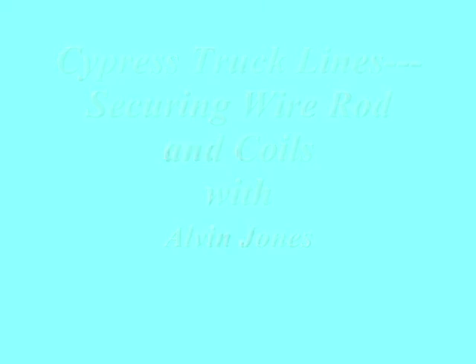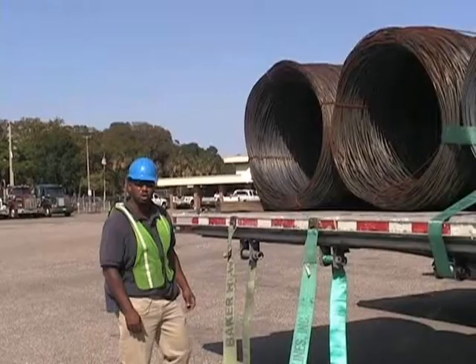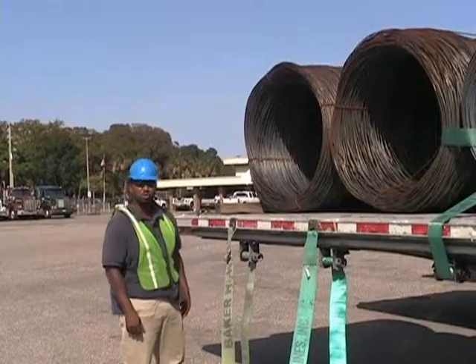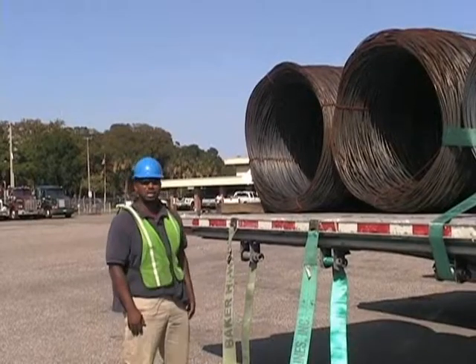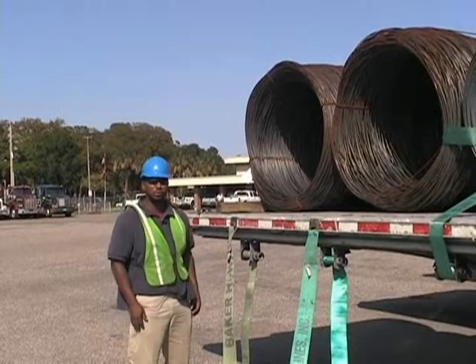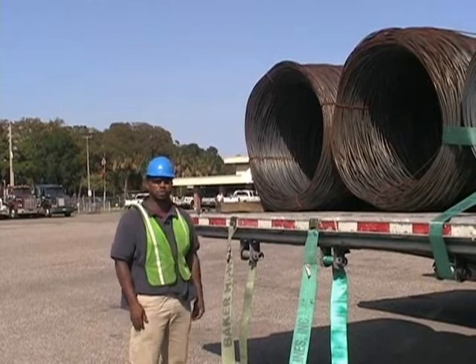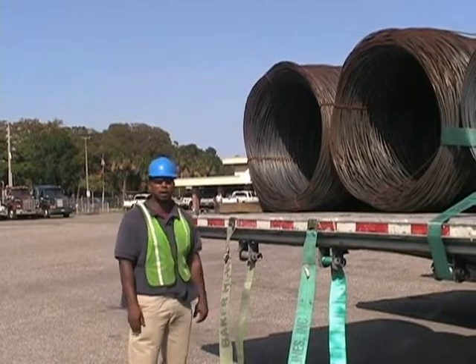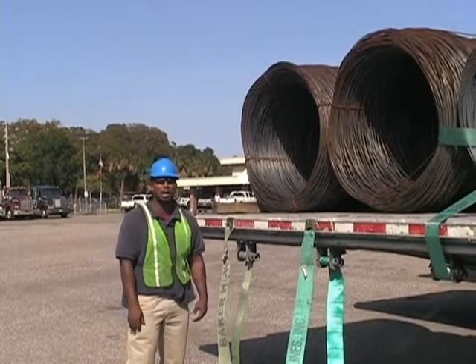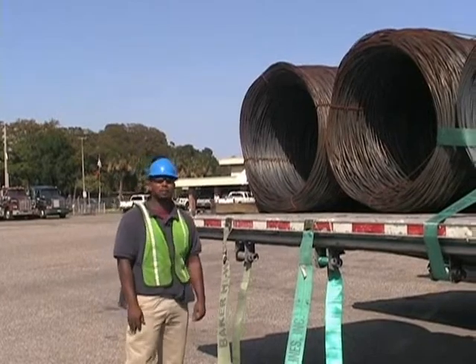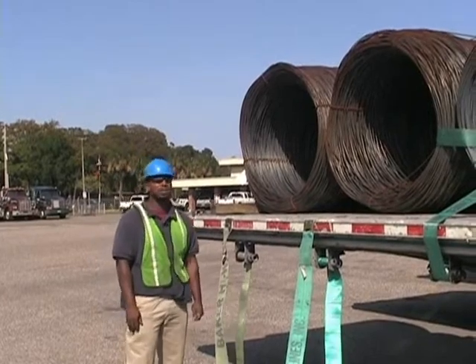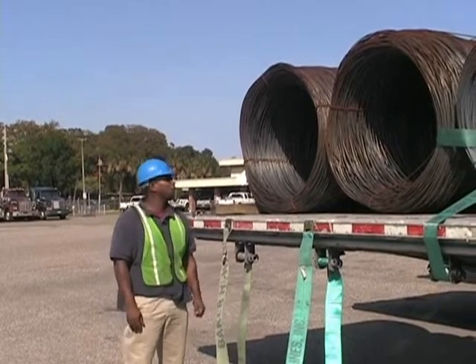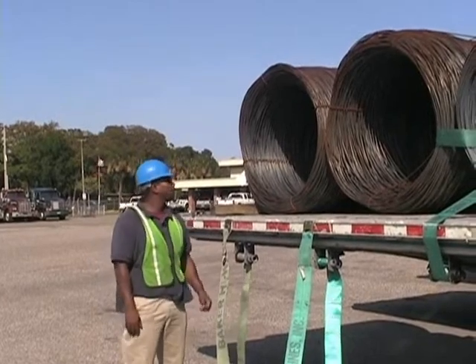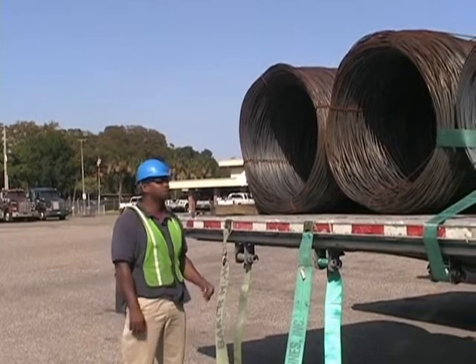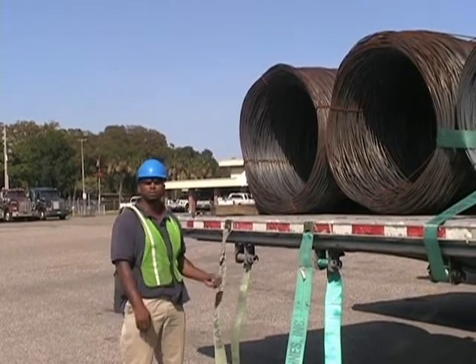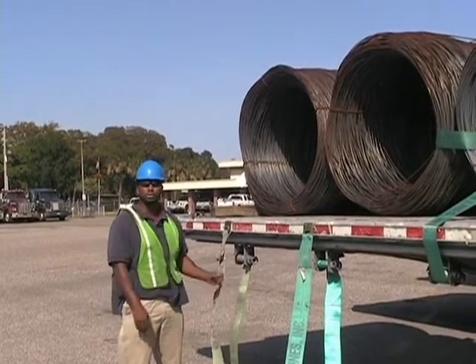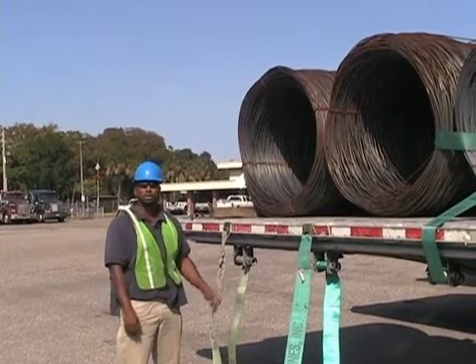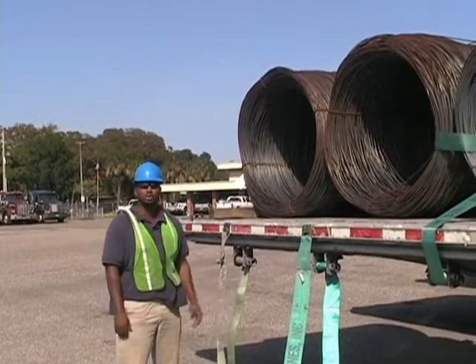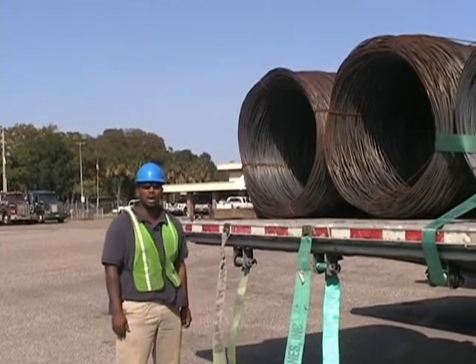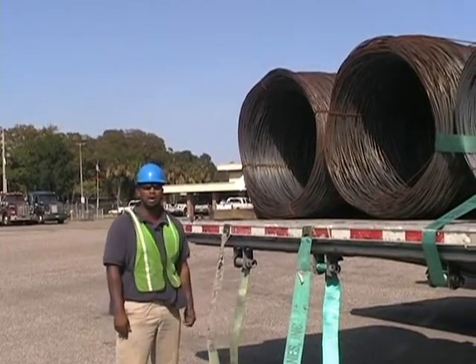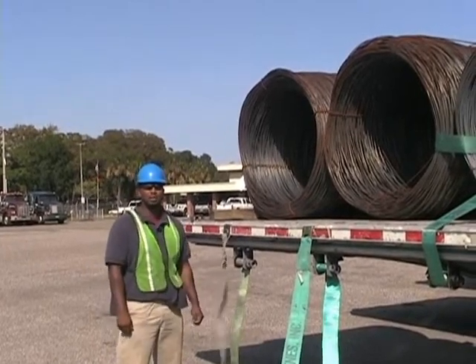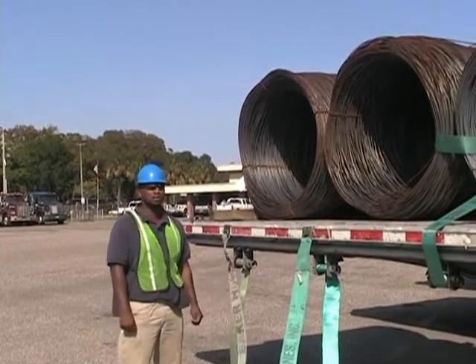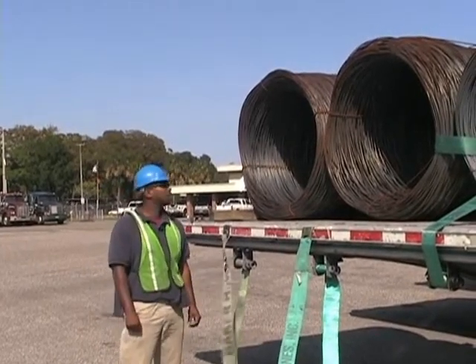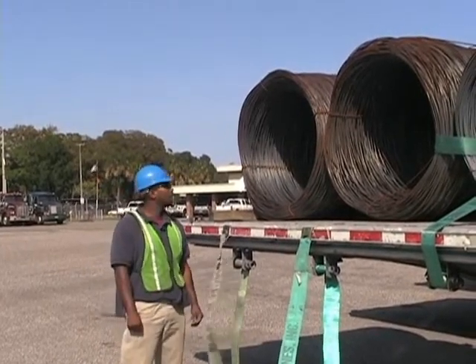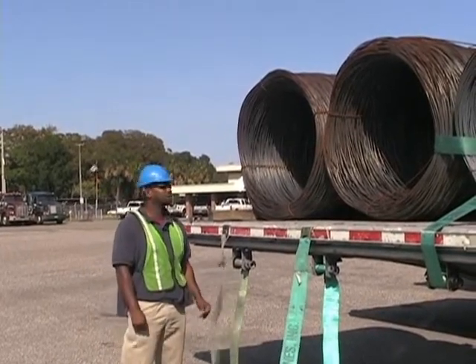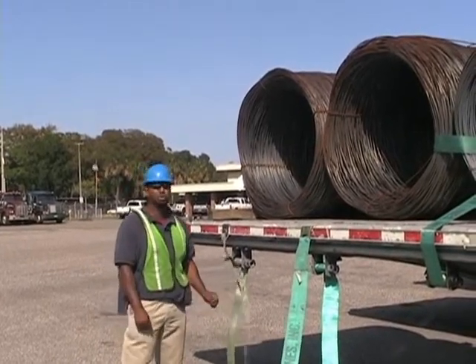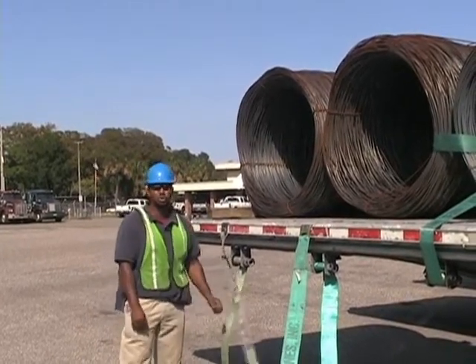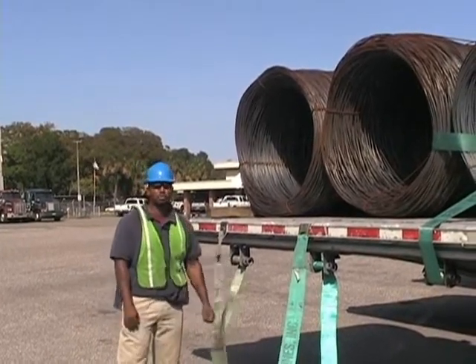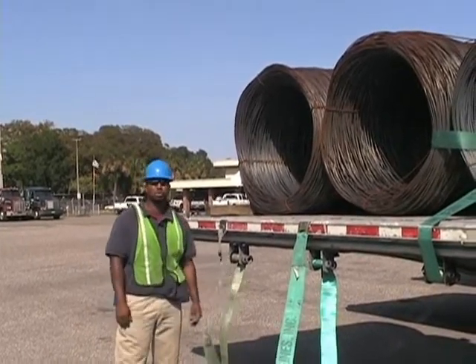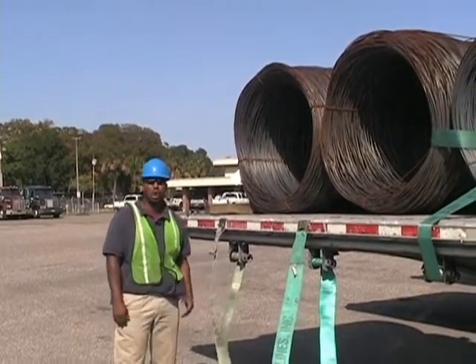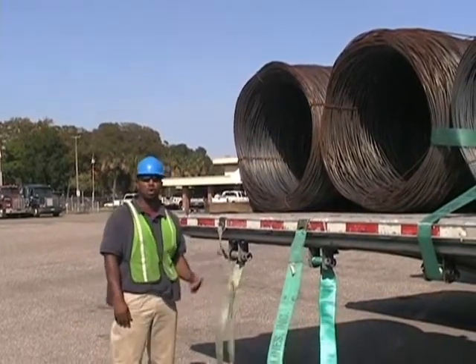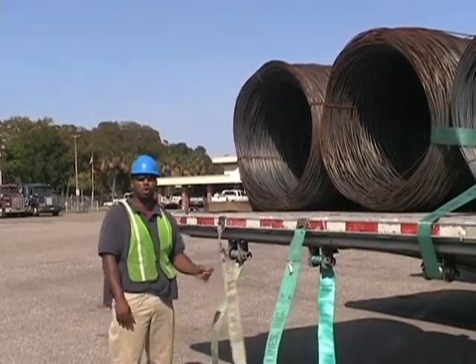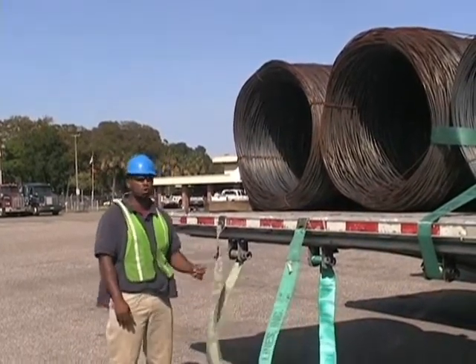On Cypress Truck Lines, I'm going to demonstrate to you guys how to throw straps through wire coils.